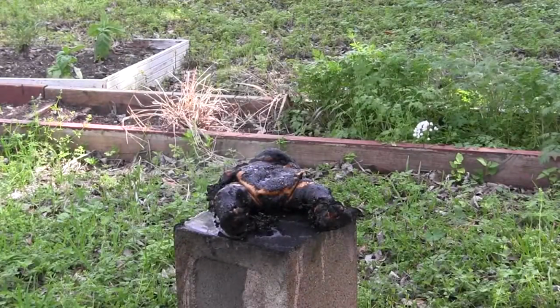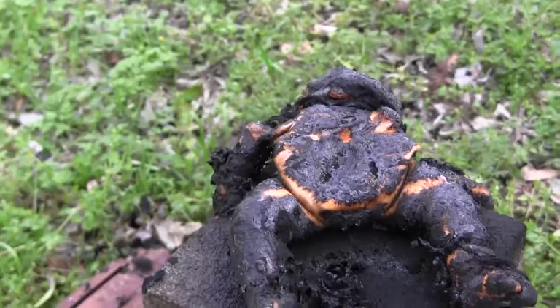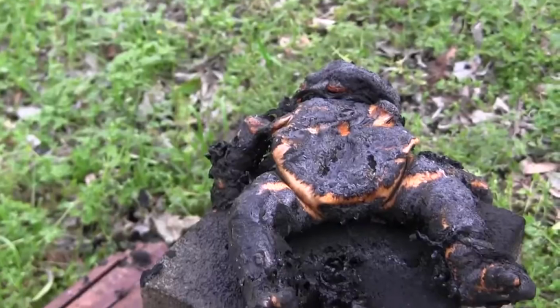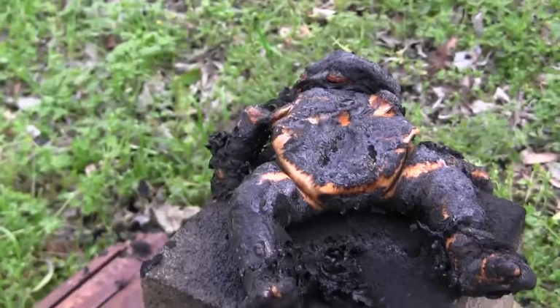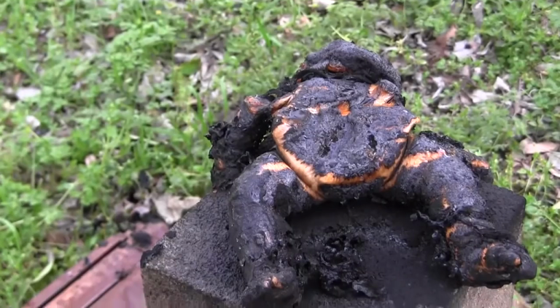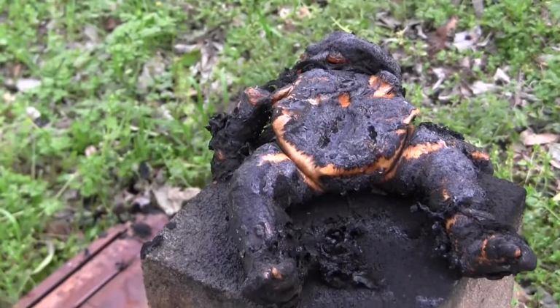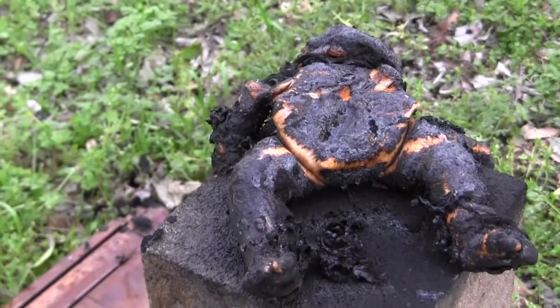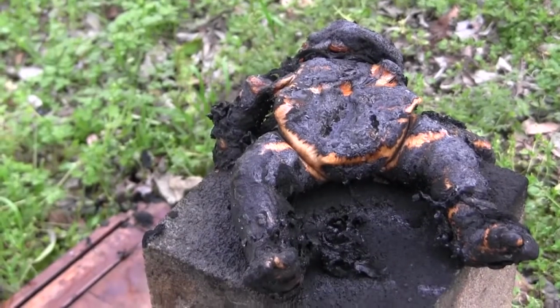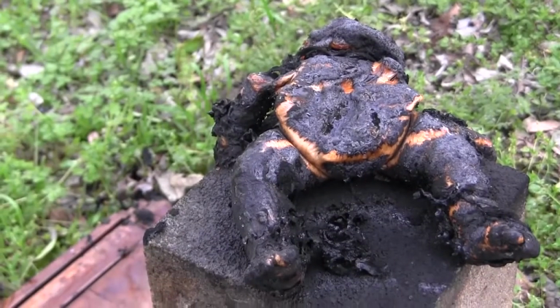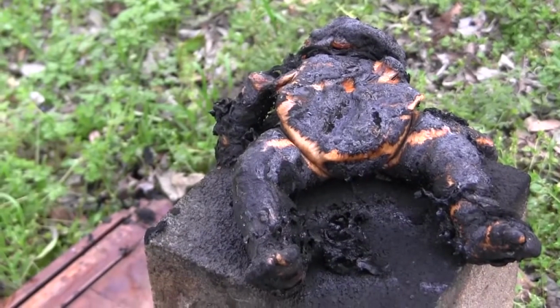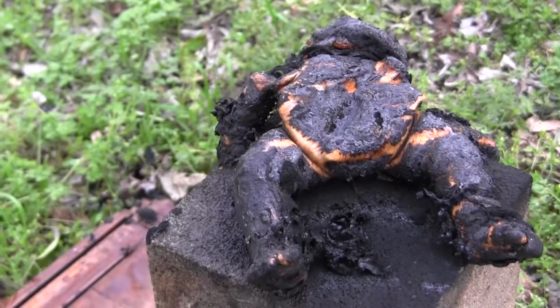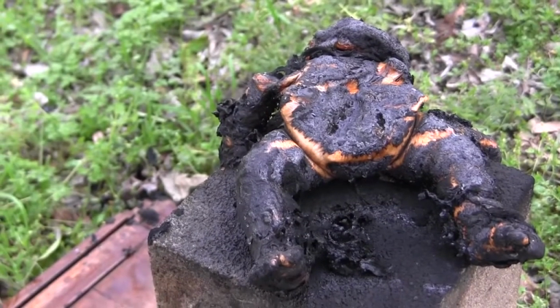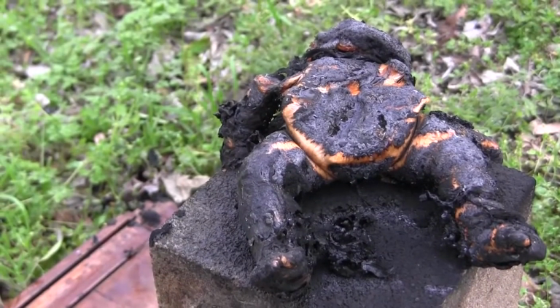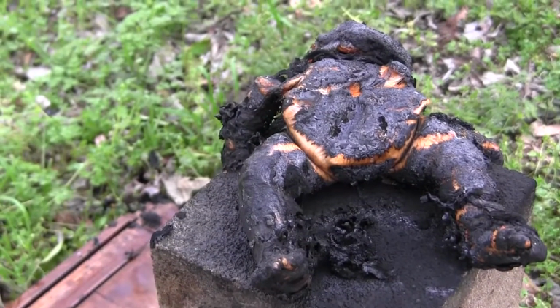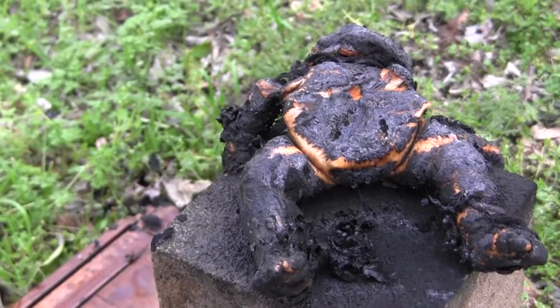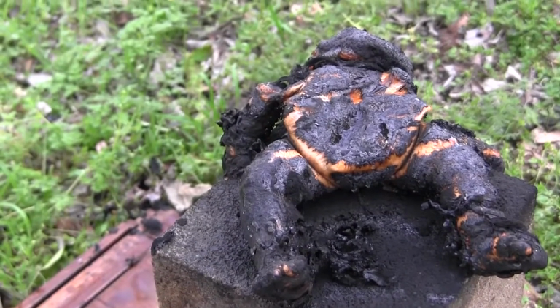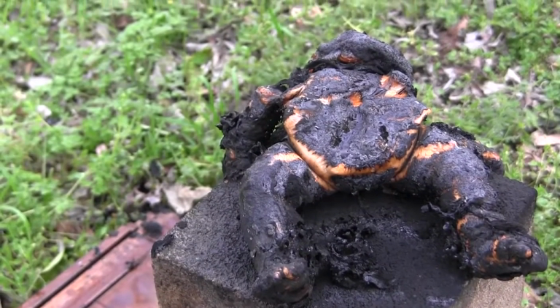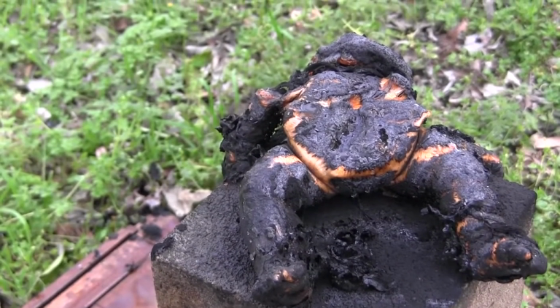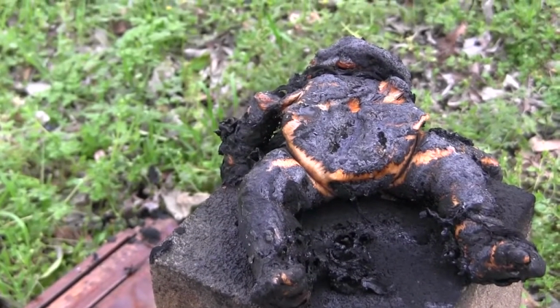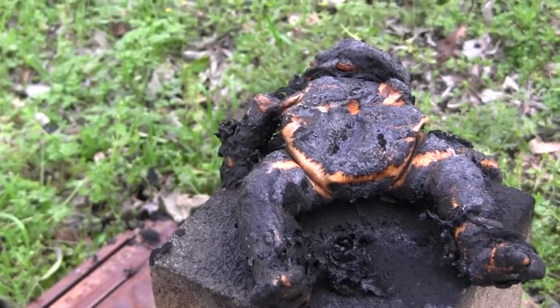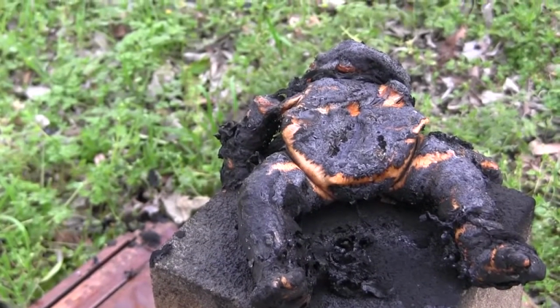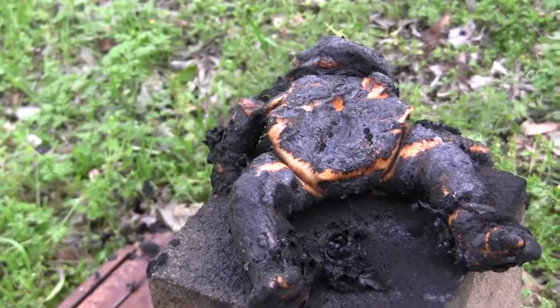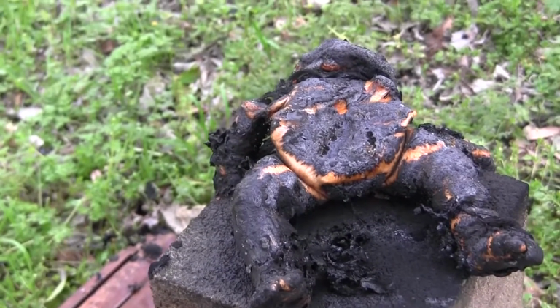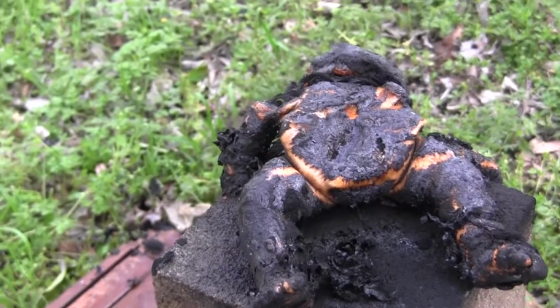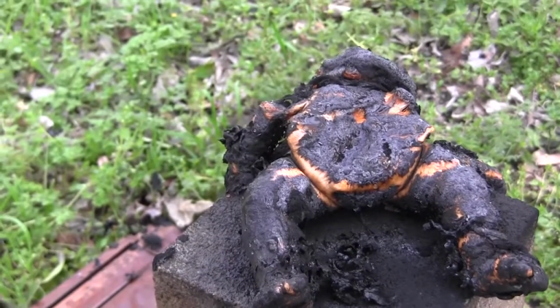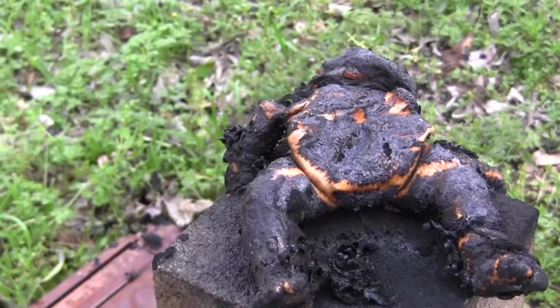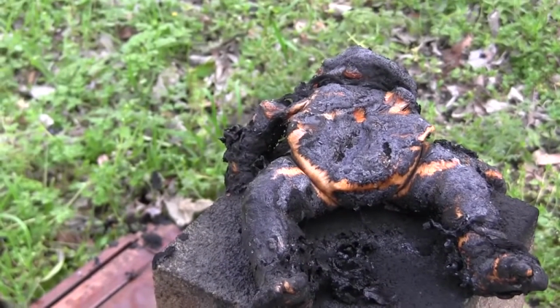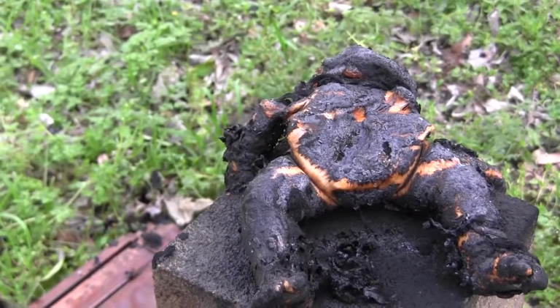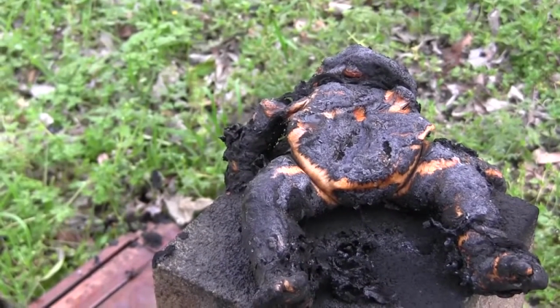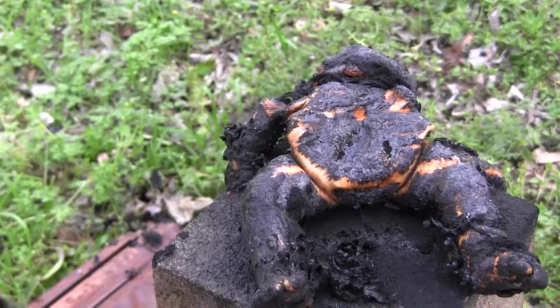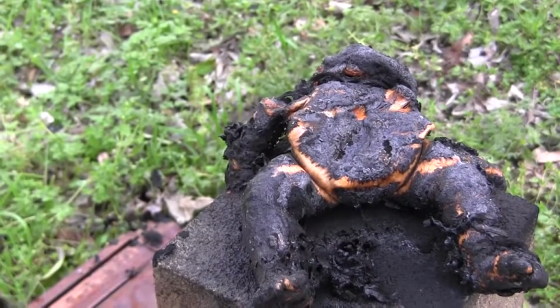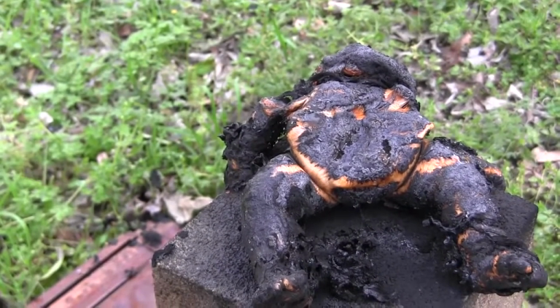Alright, so here's what we have left. Looks kind of like a pumpkin on the inside.